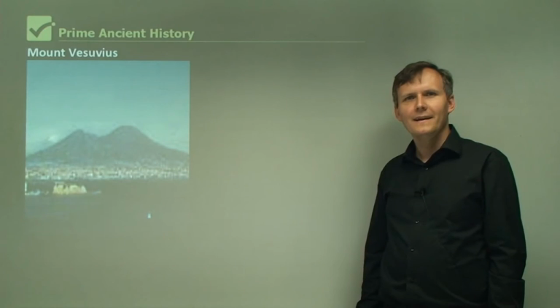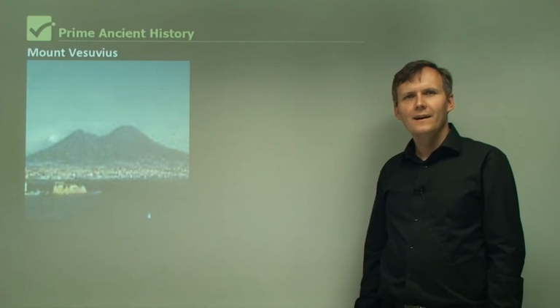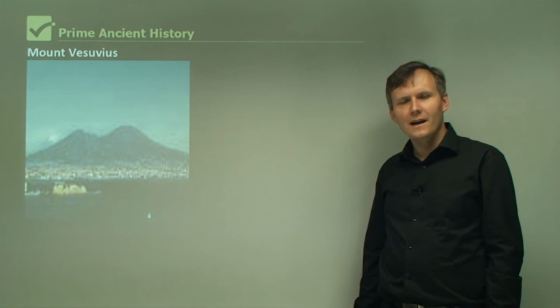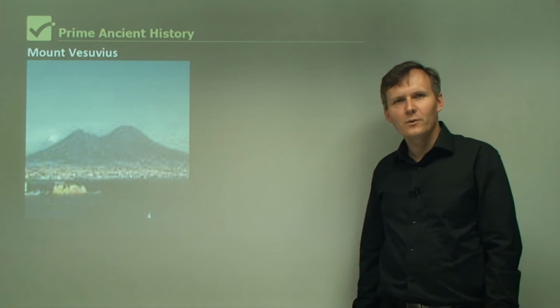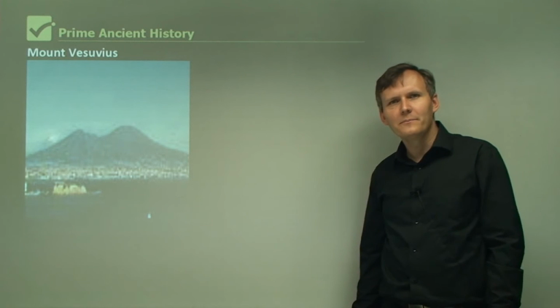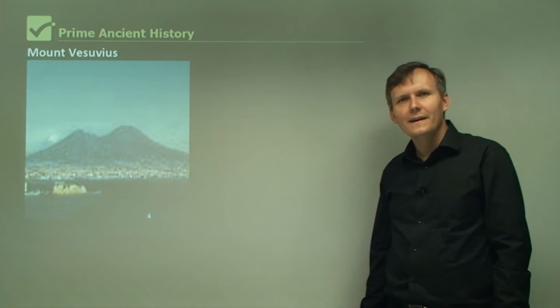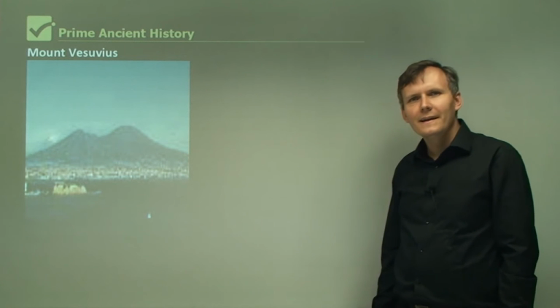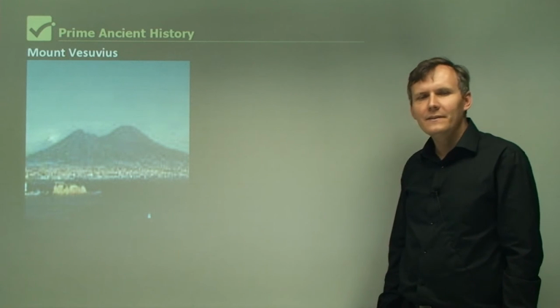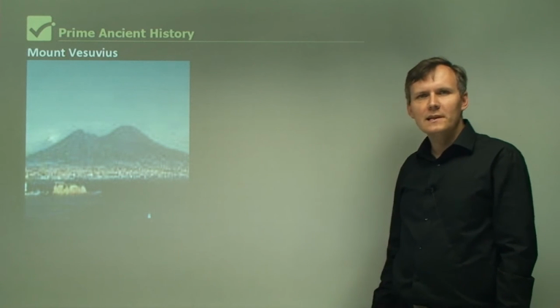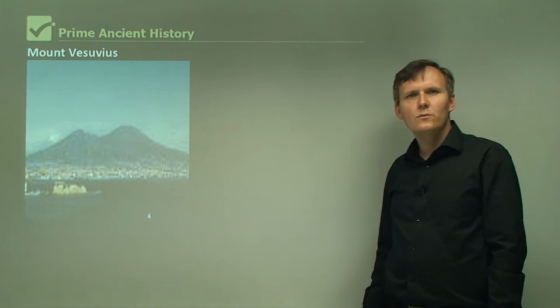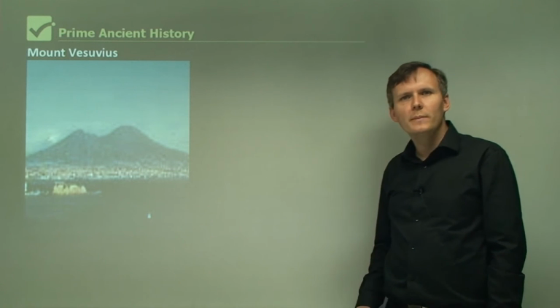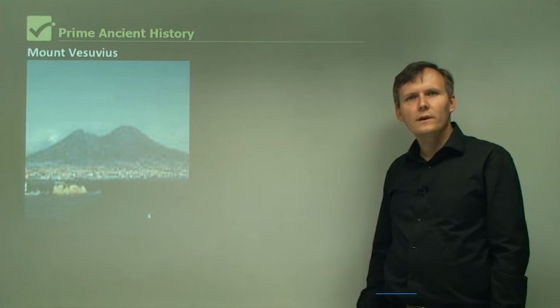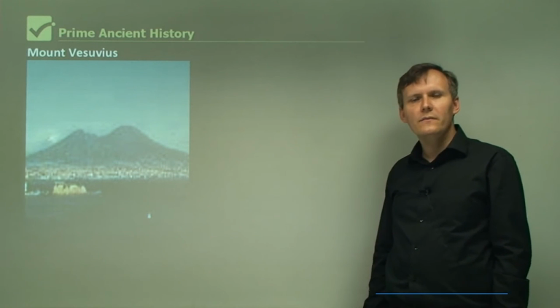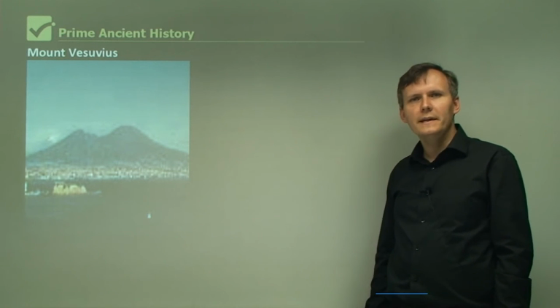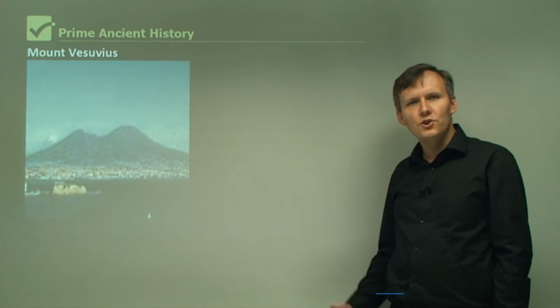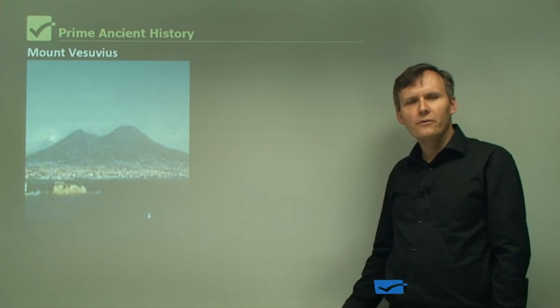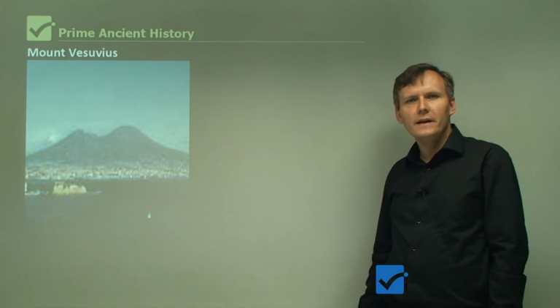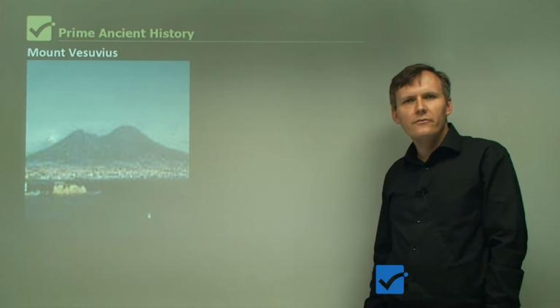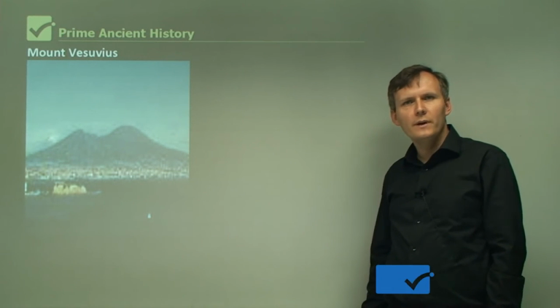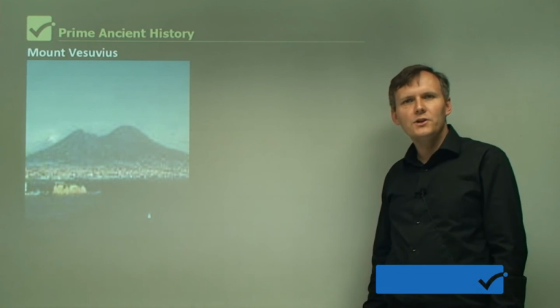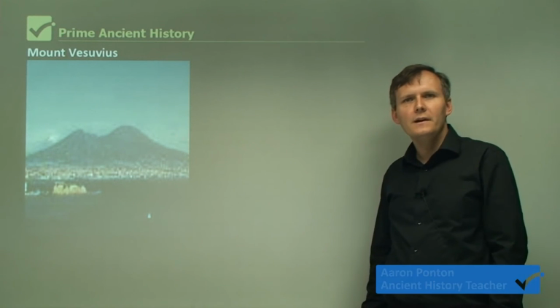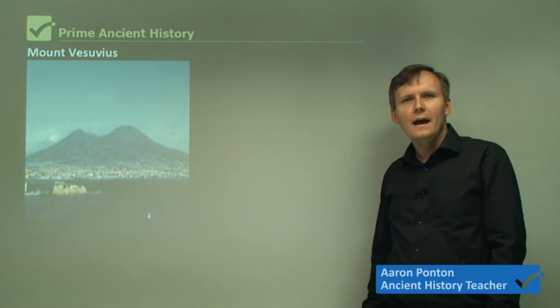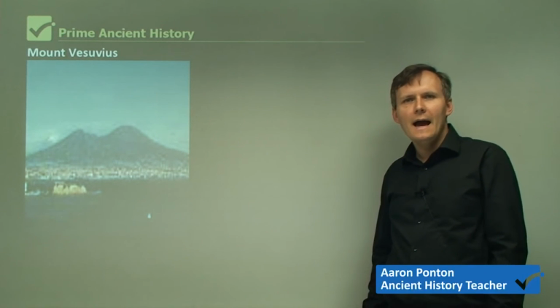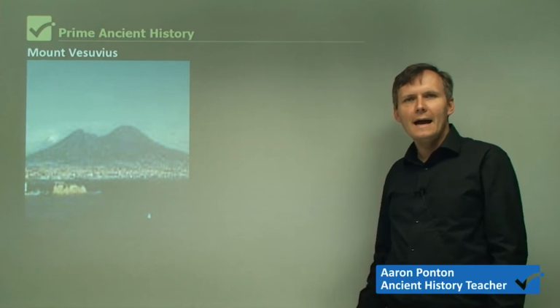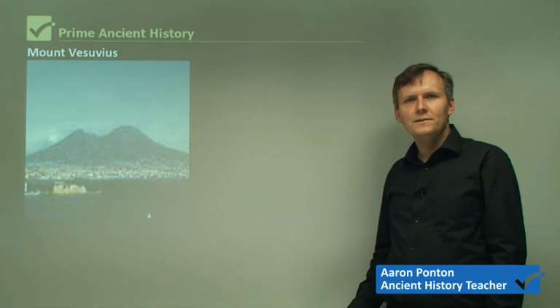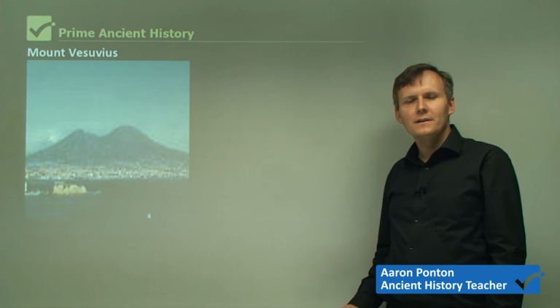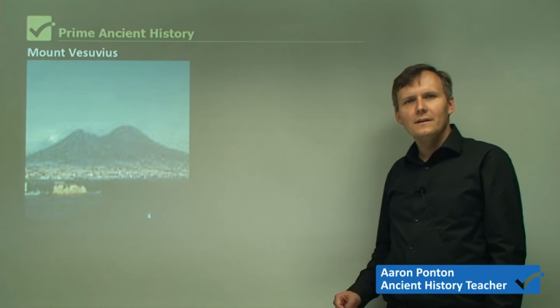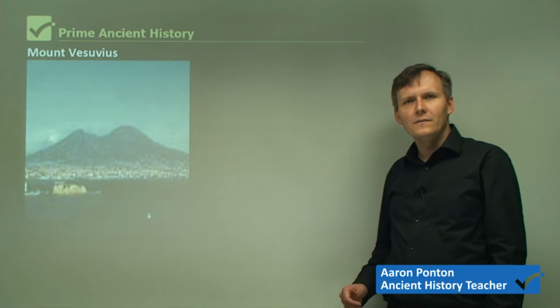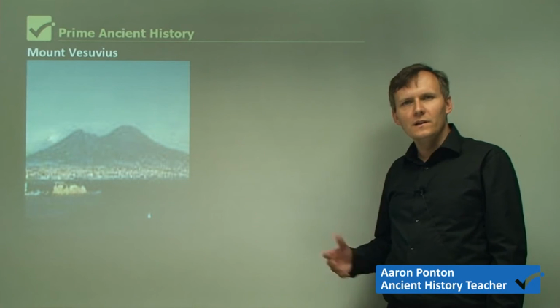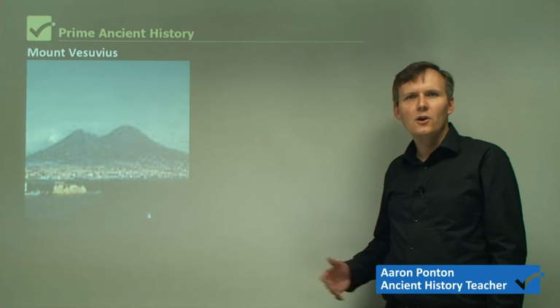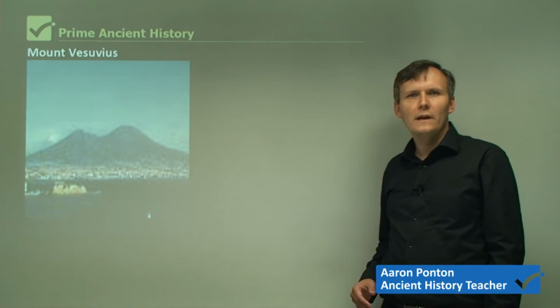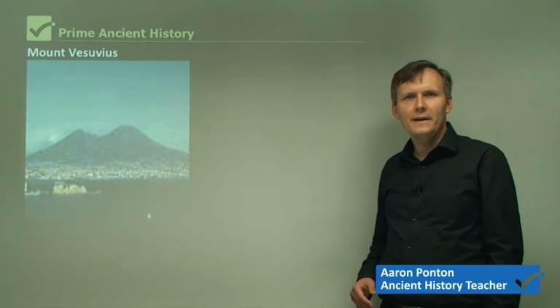Hi, everyone. In this lesson, we'll be looking at the geography of the region and the local area.